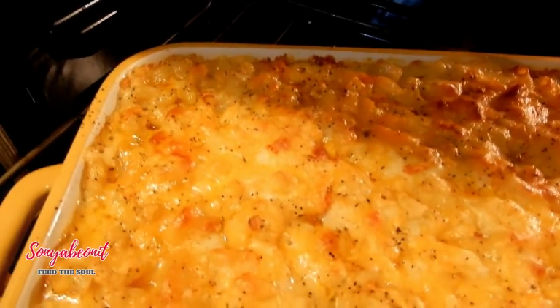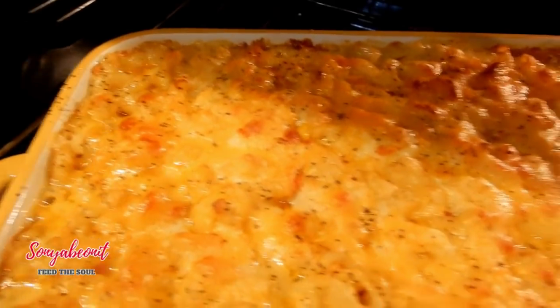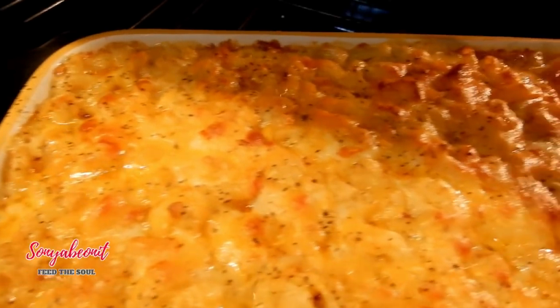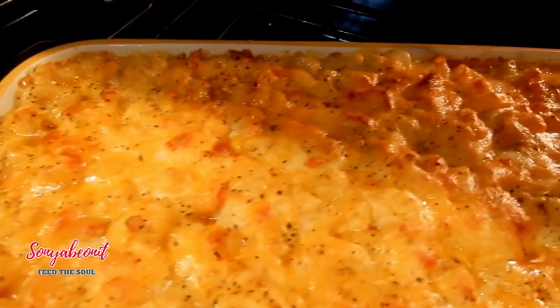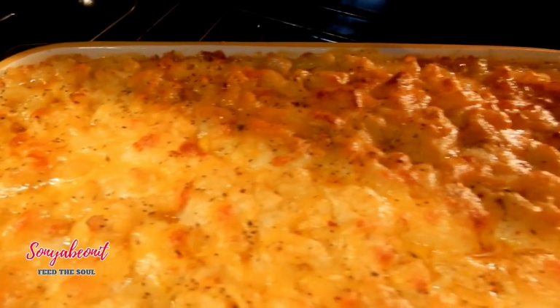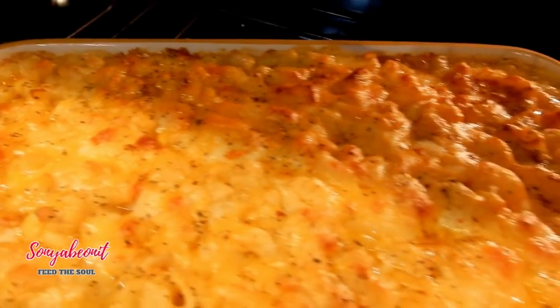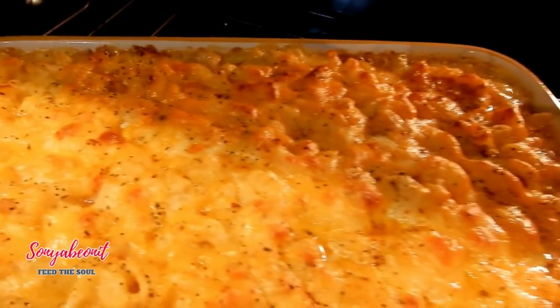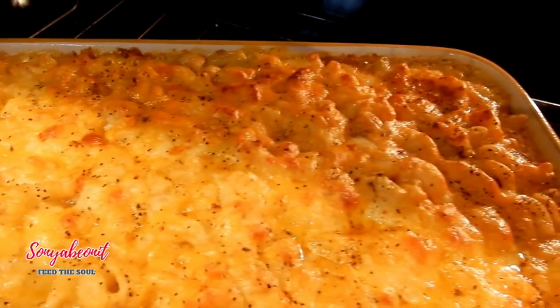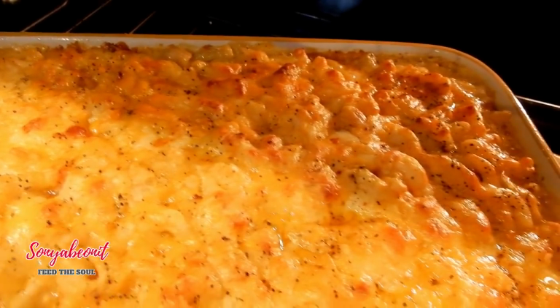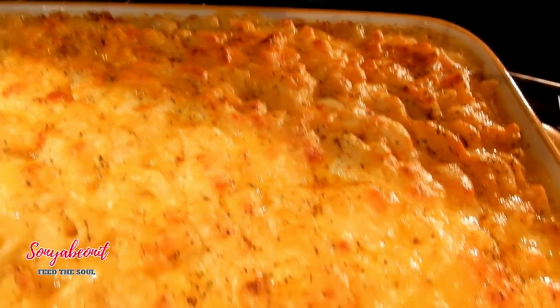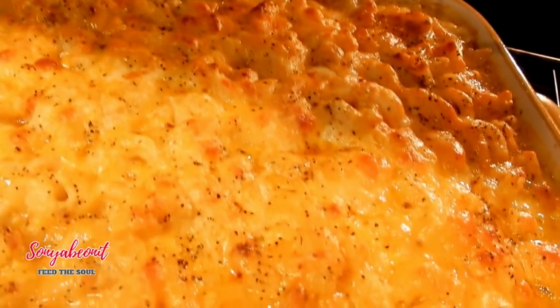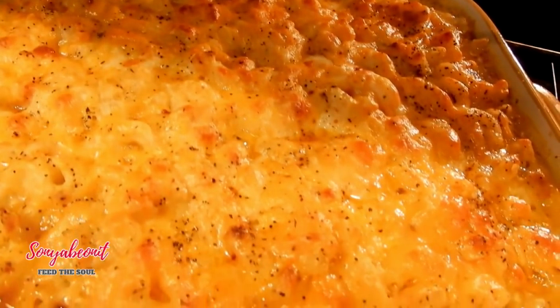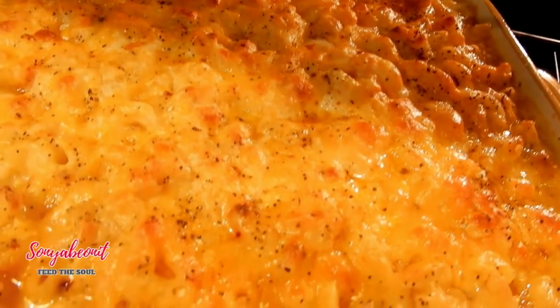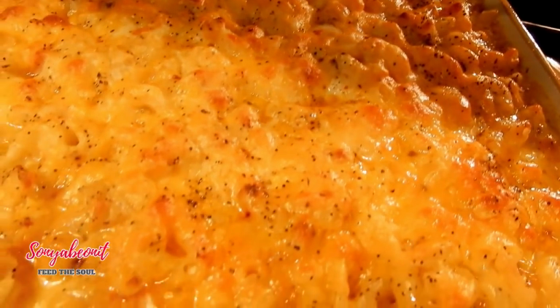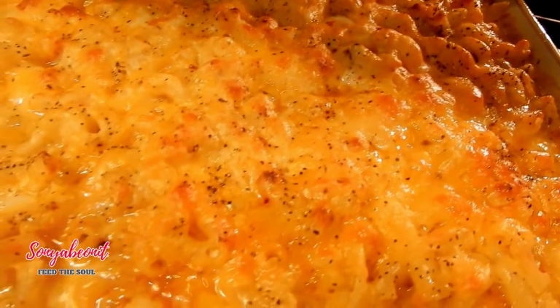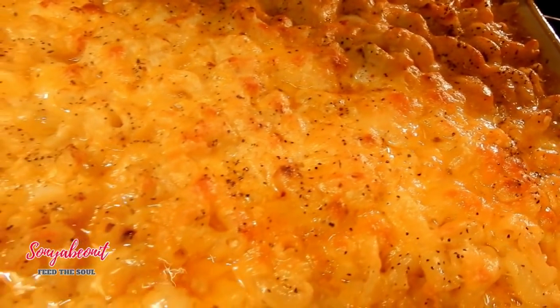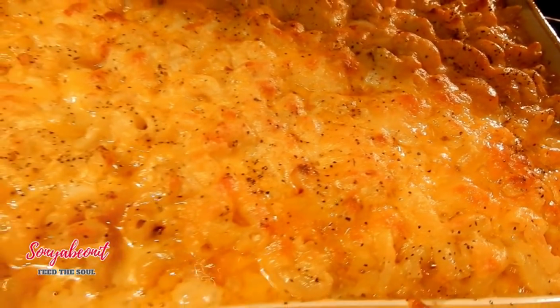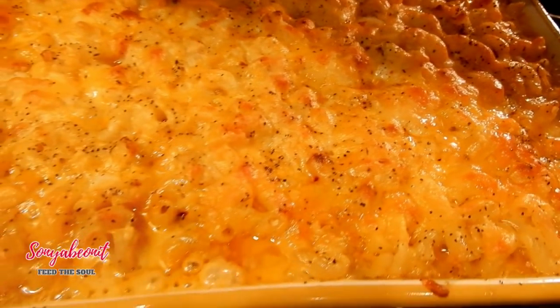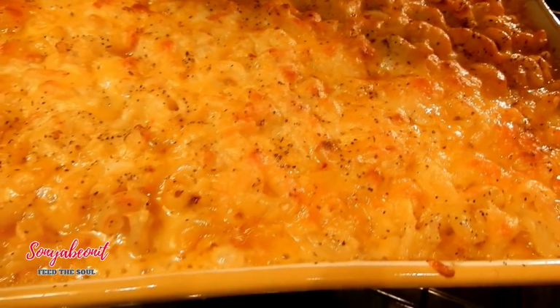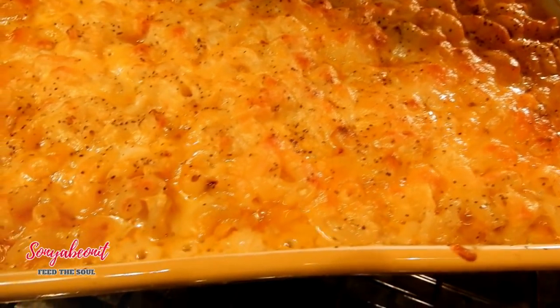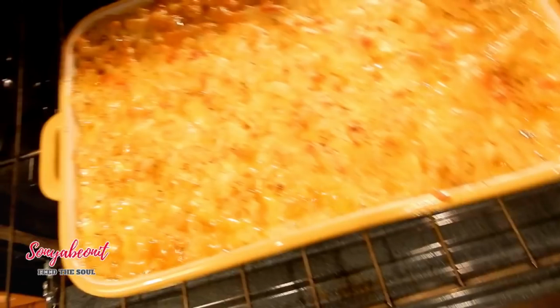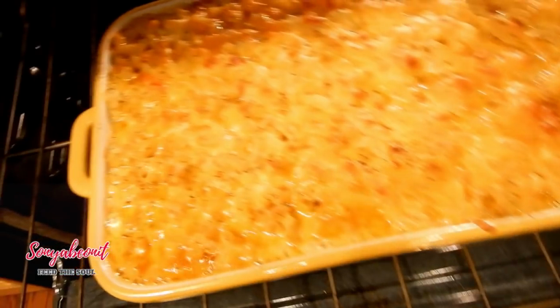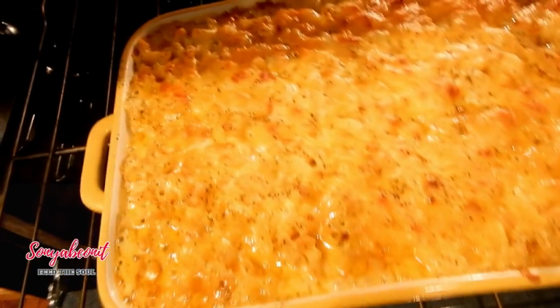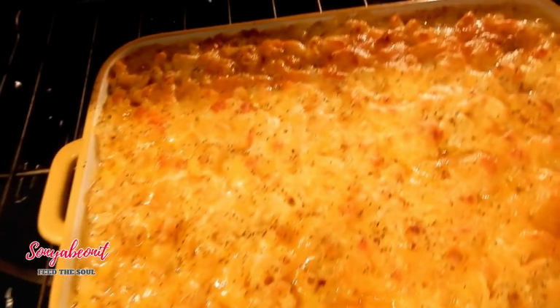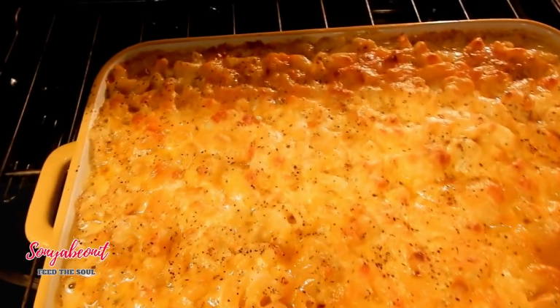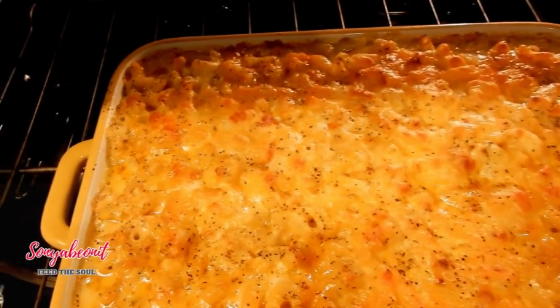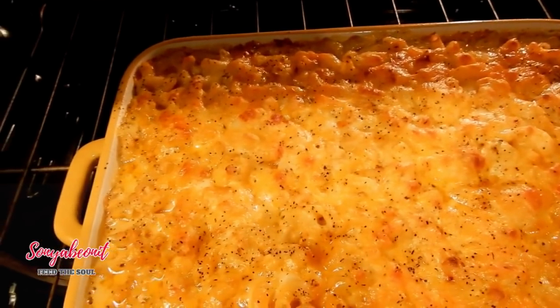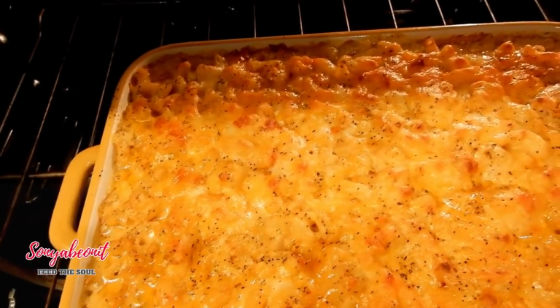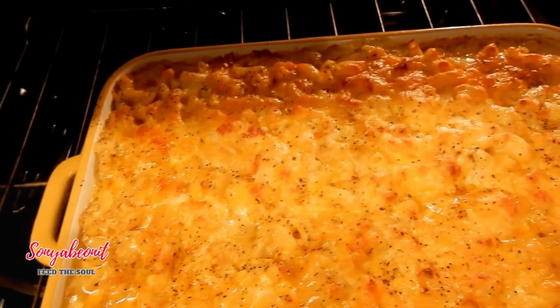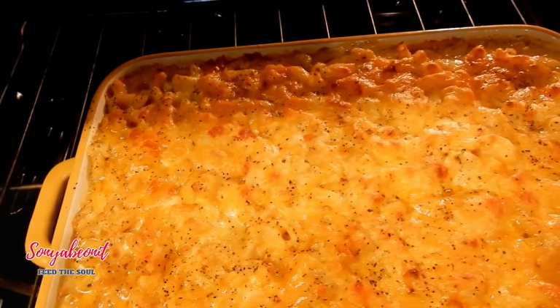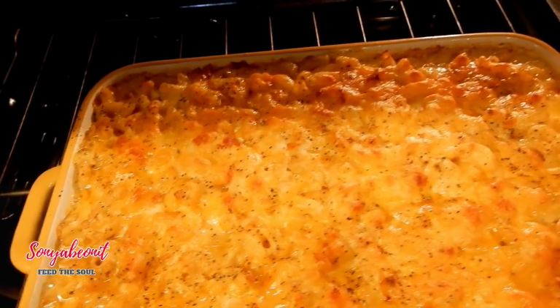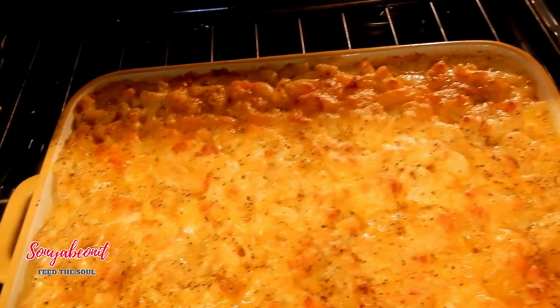That don't make no sense how I throw down, y'all. Look at that — that's a theme song for this mac and cheese right there.